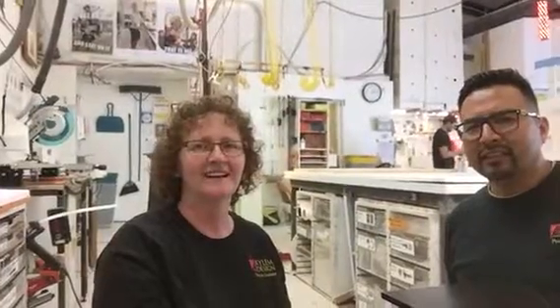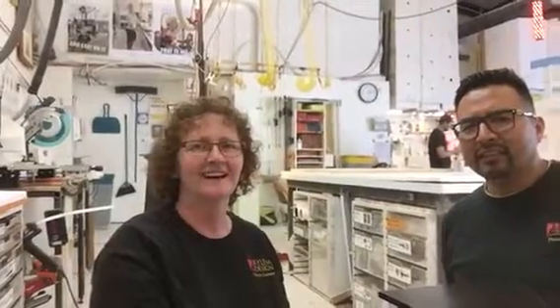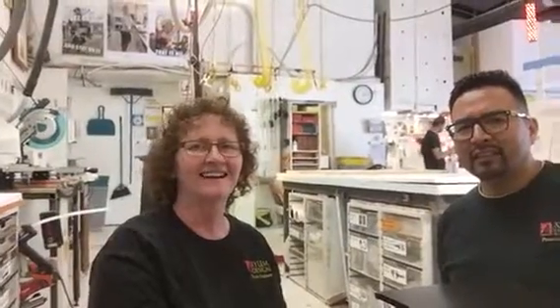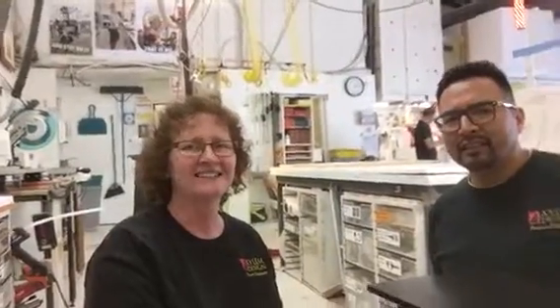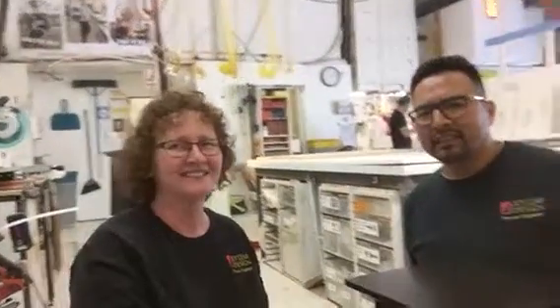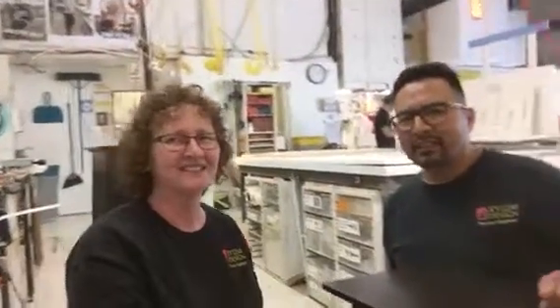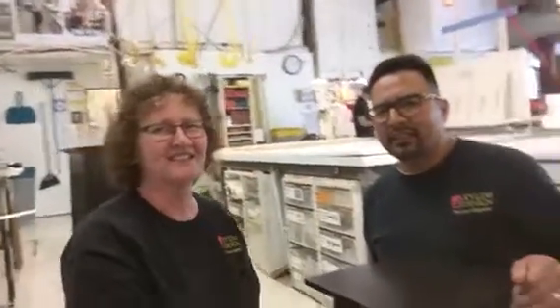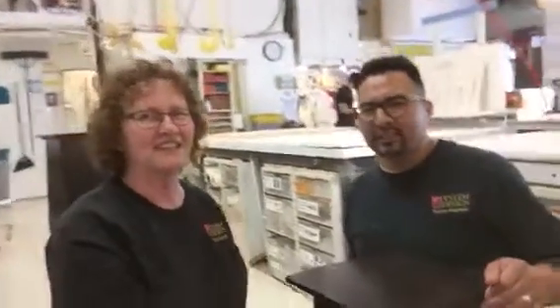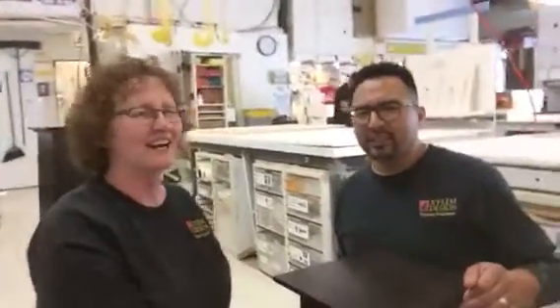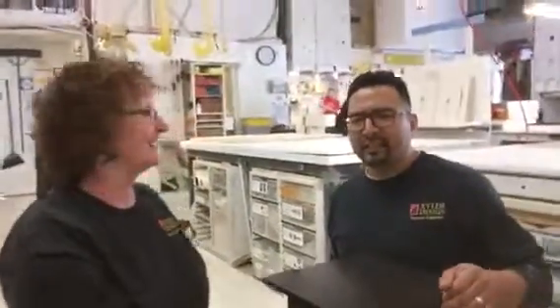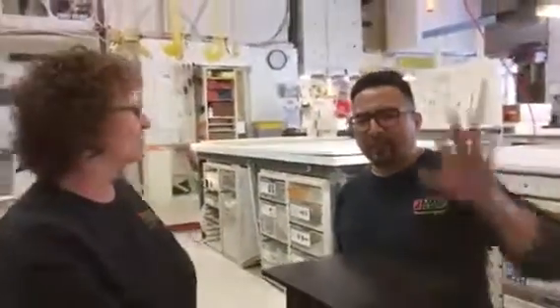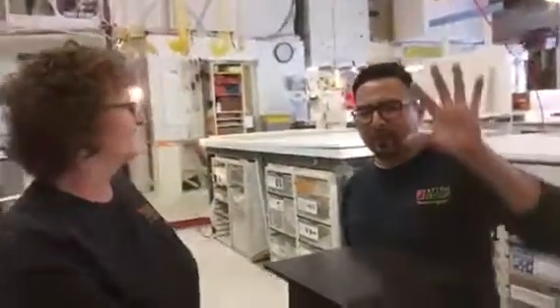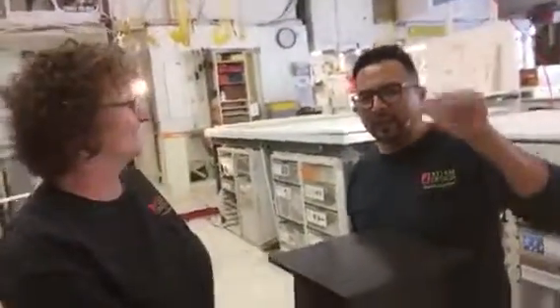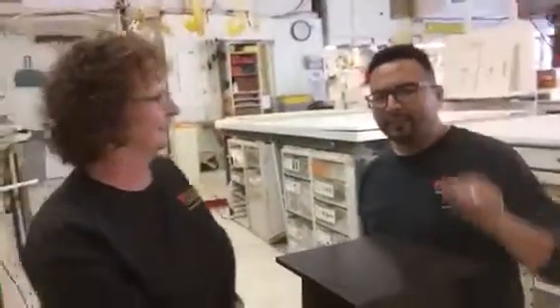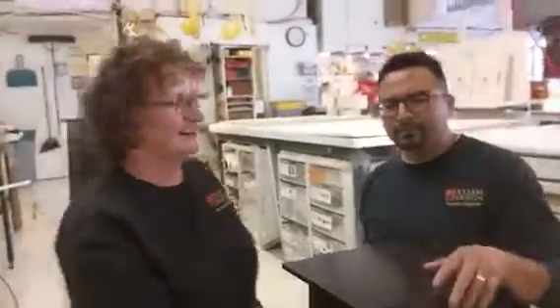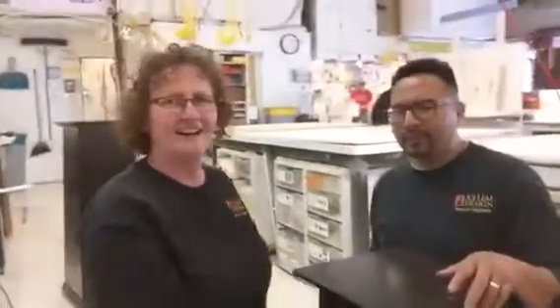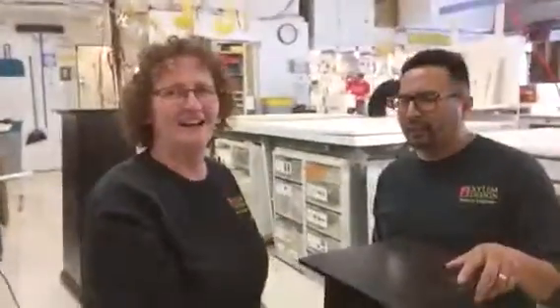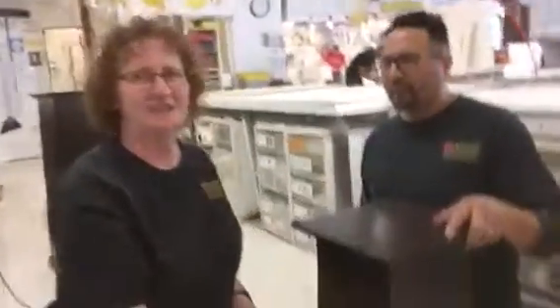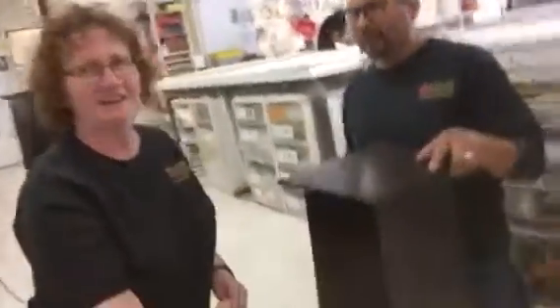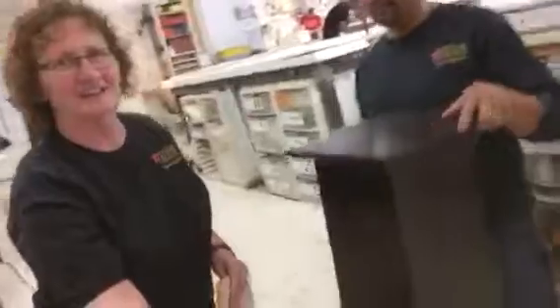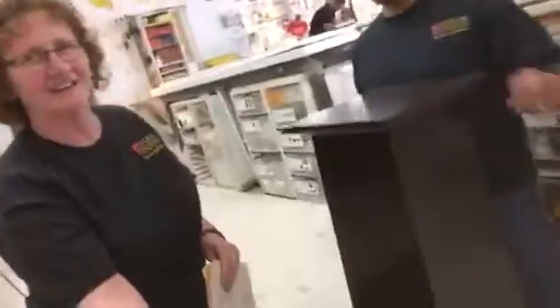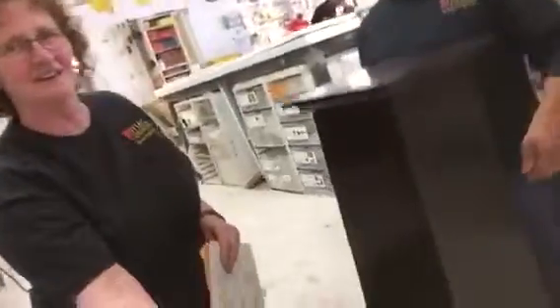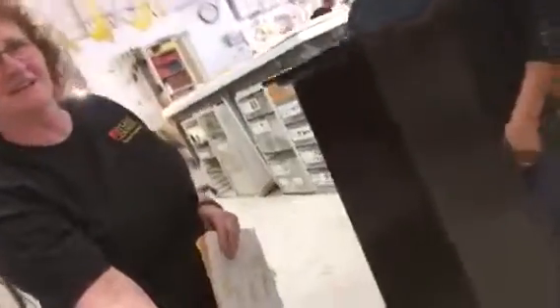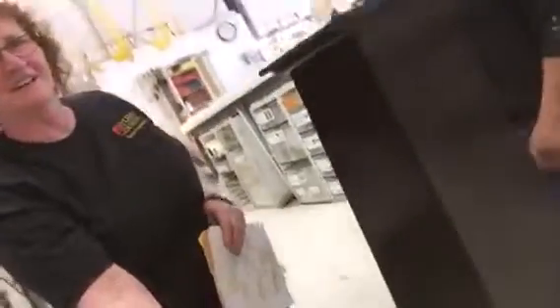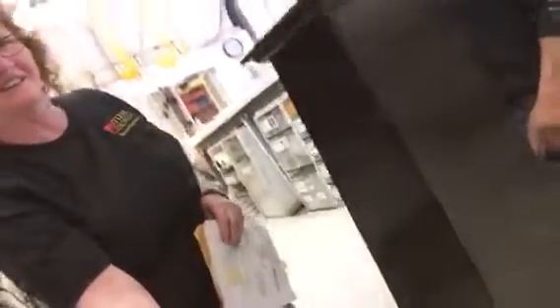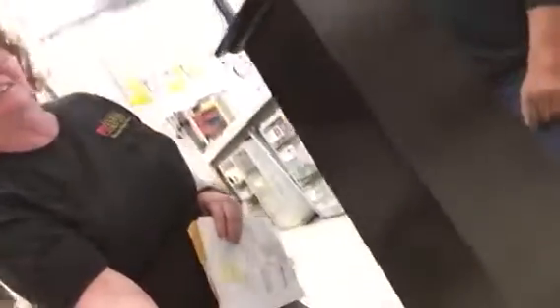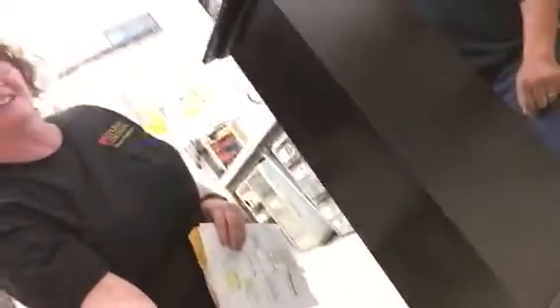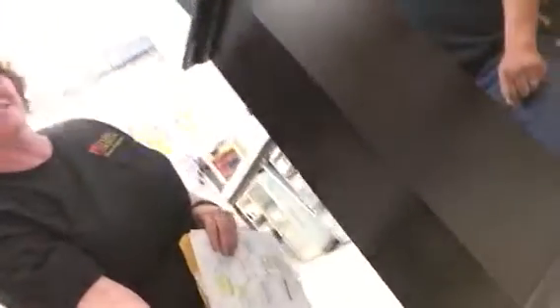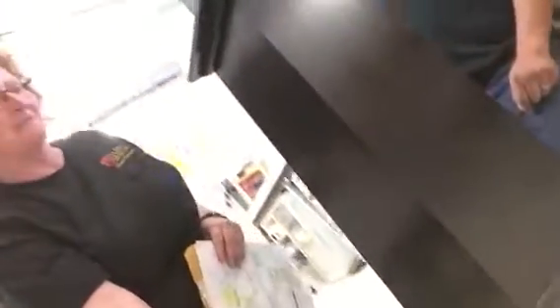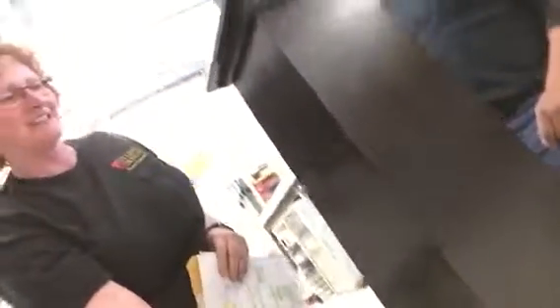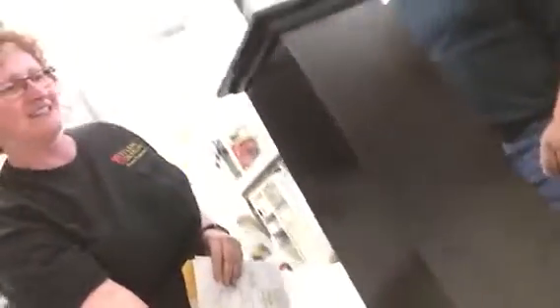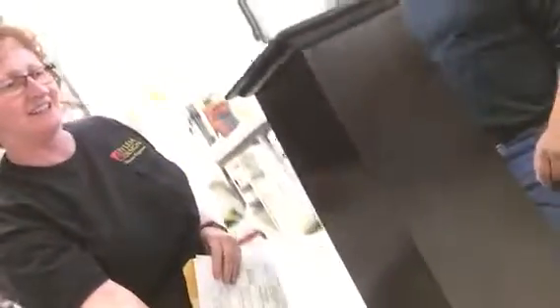Hi Sergio, Lori here. I'm Tony. And we are here with your nitro pedestal.